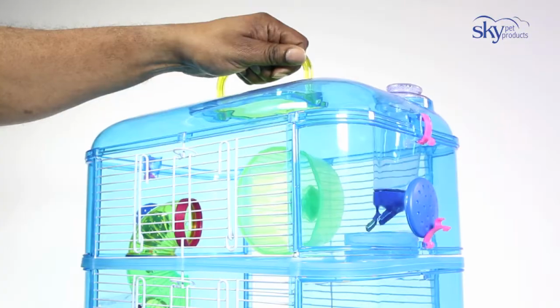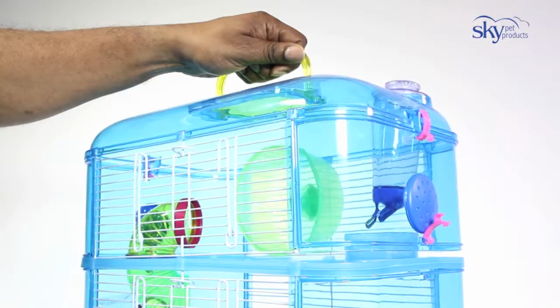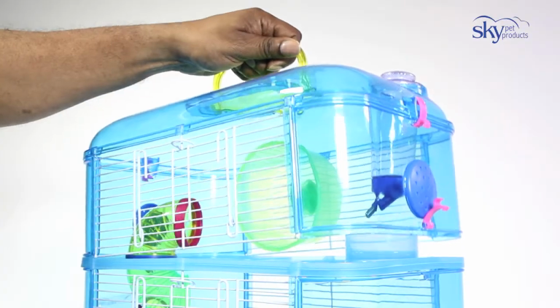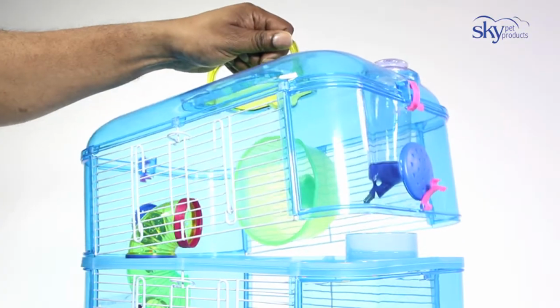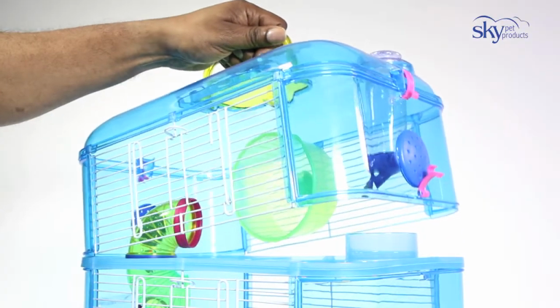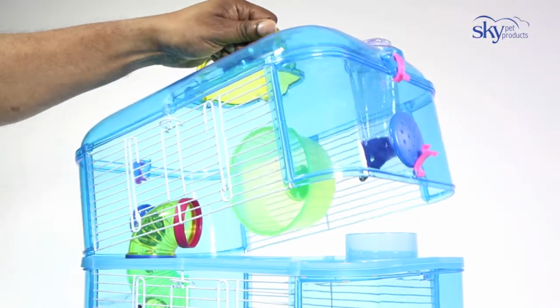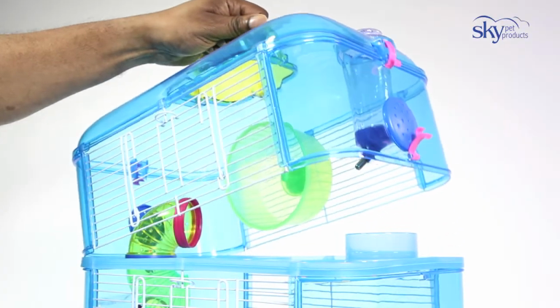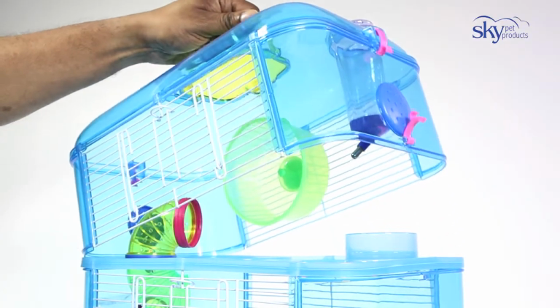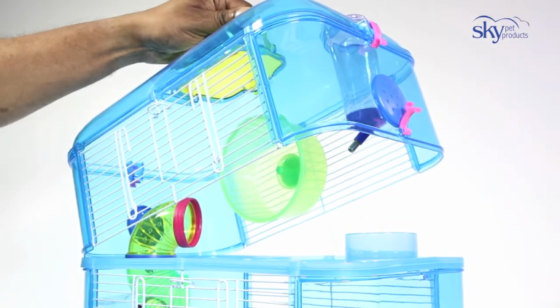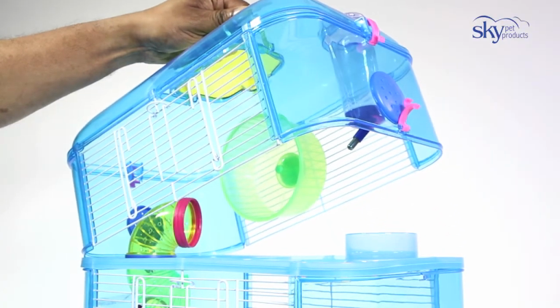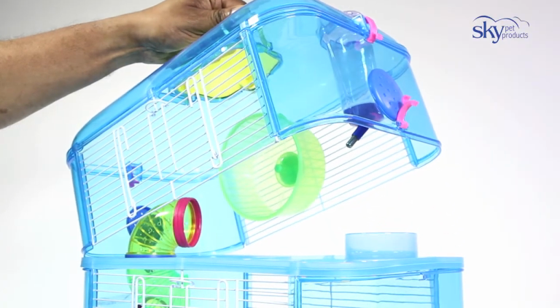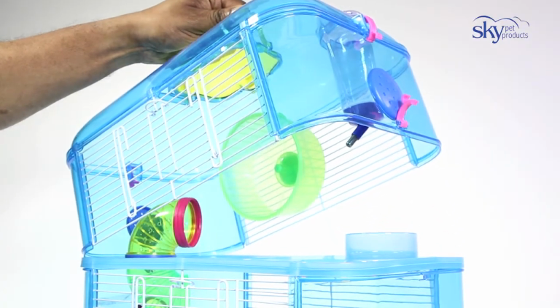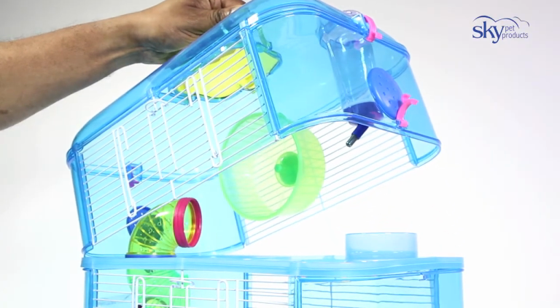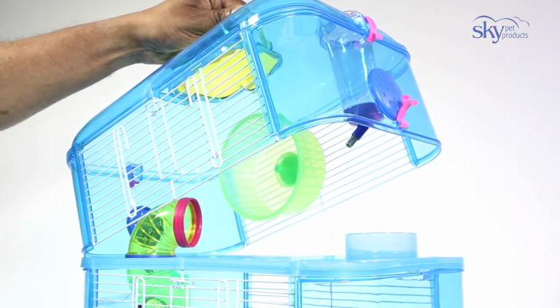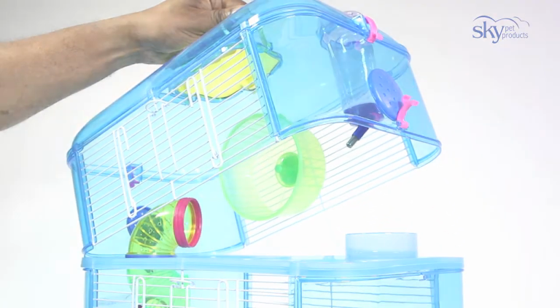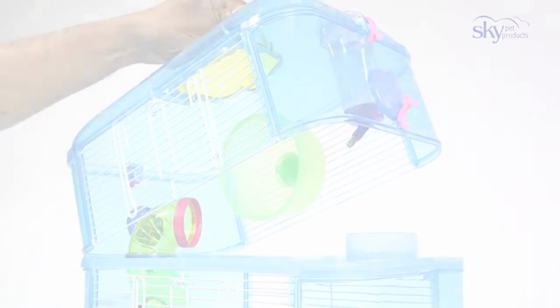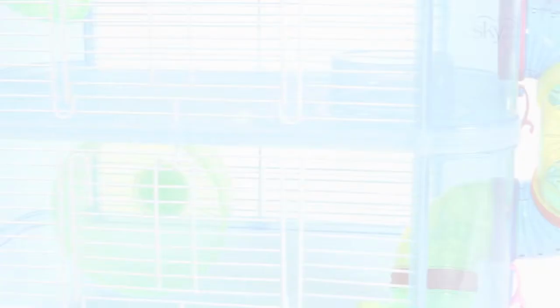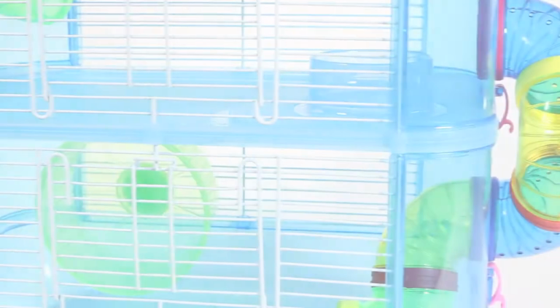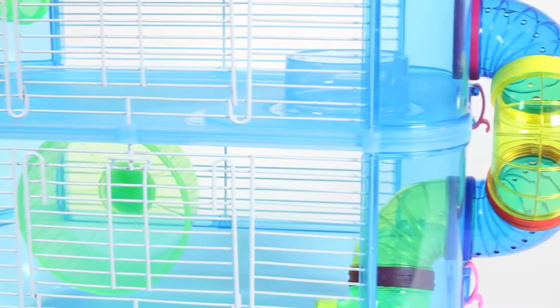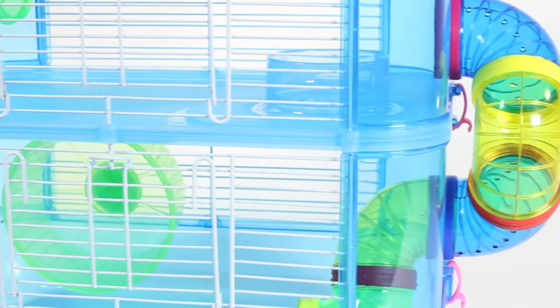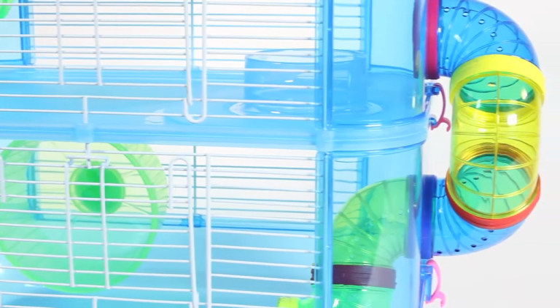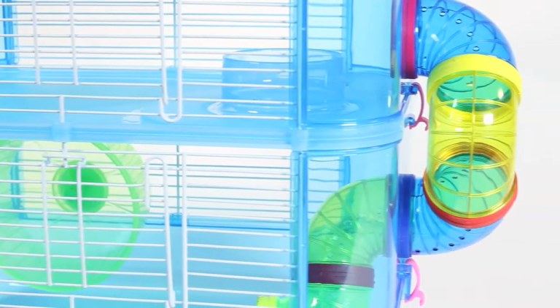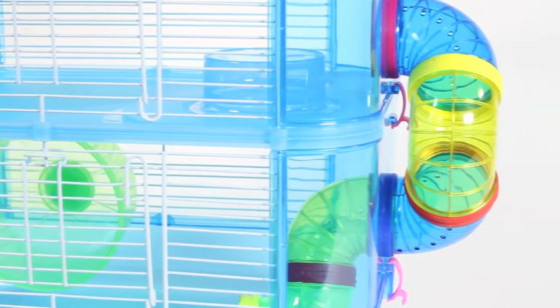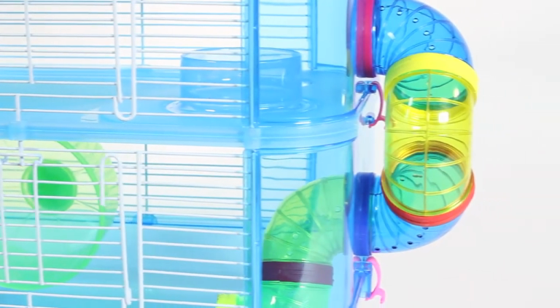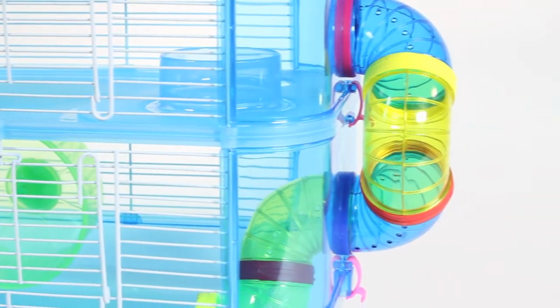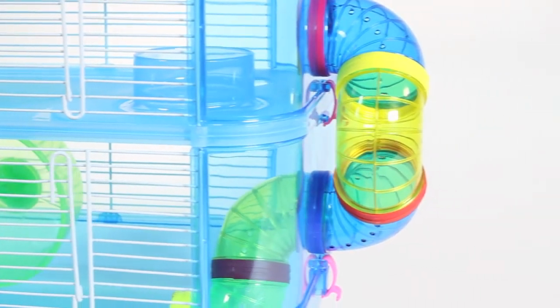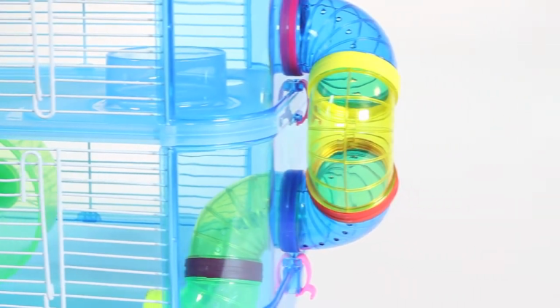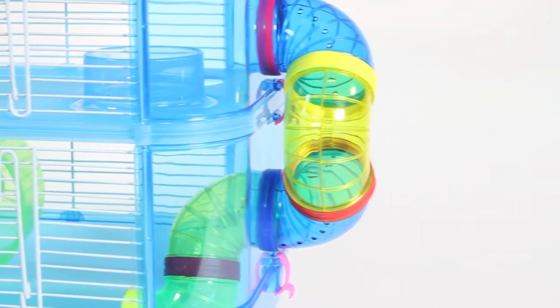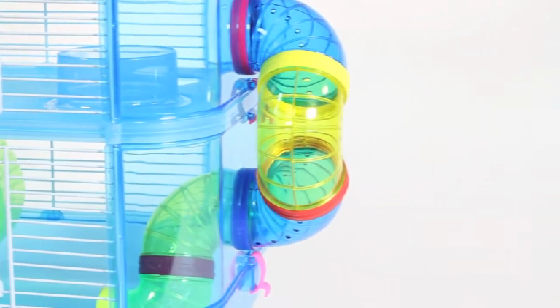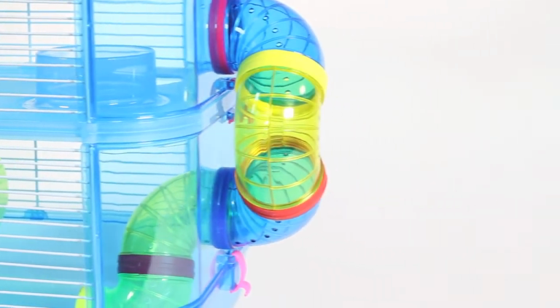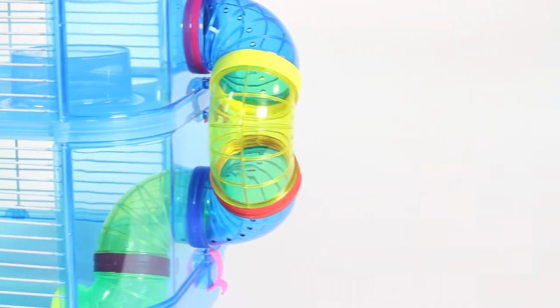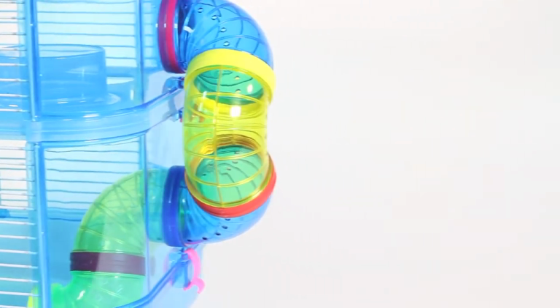The Little Zoo Fantasia Range — a great home for our small pets with lots of space and great design.